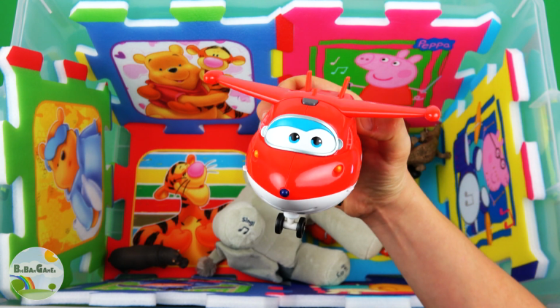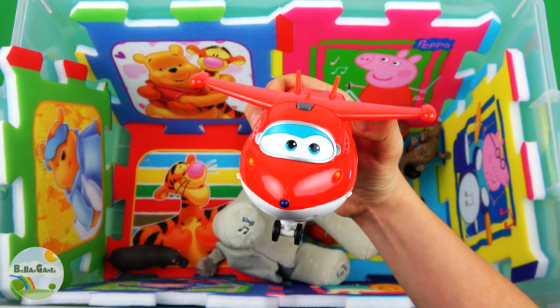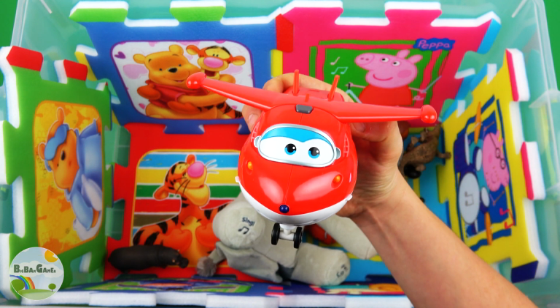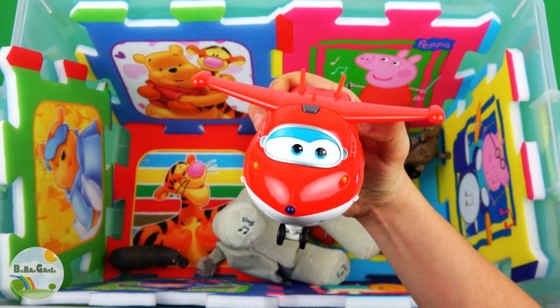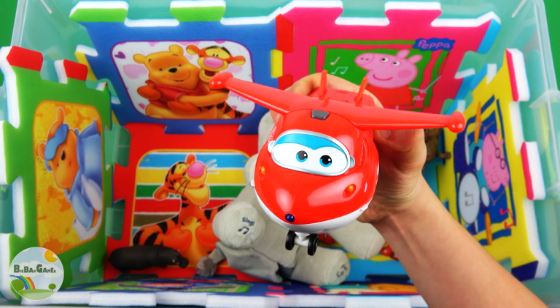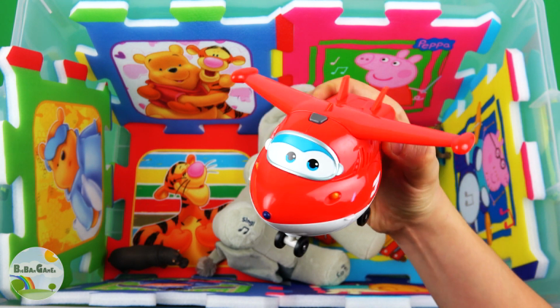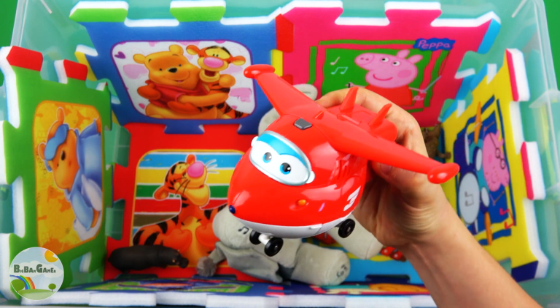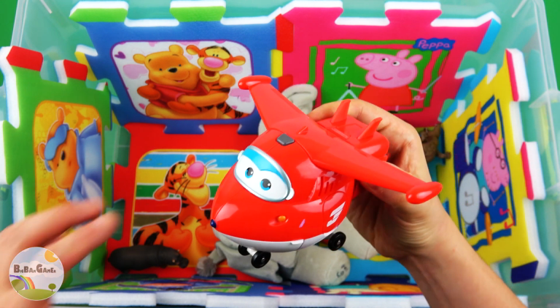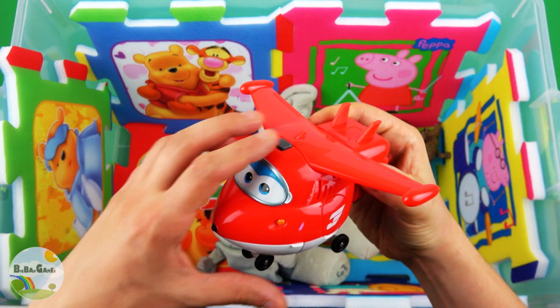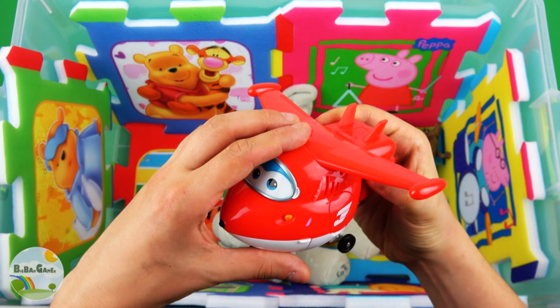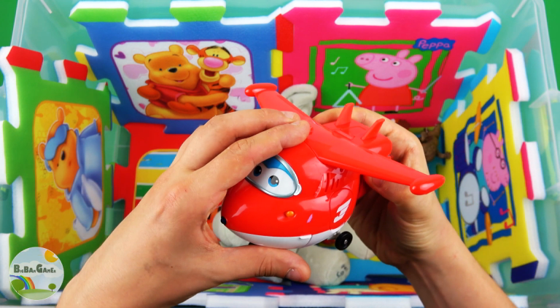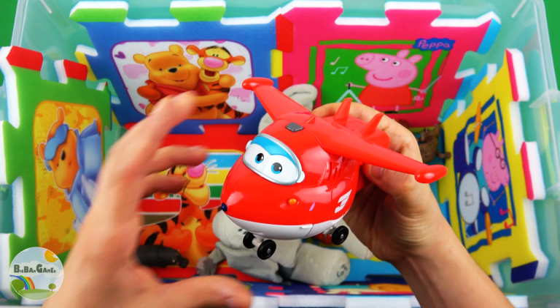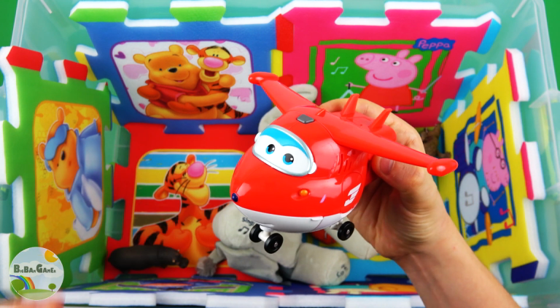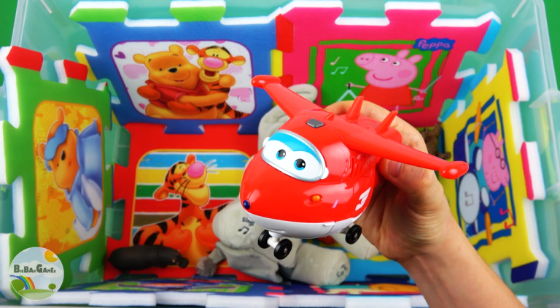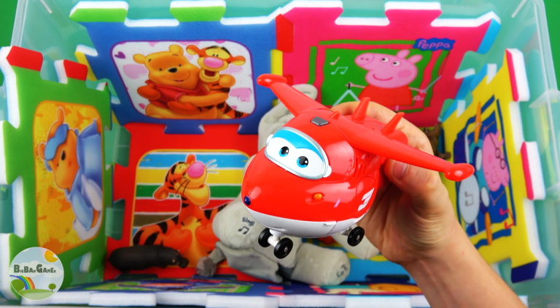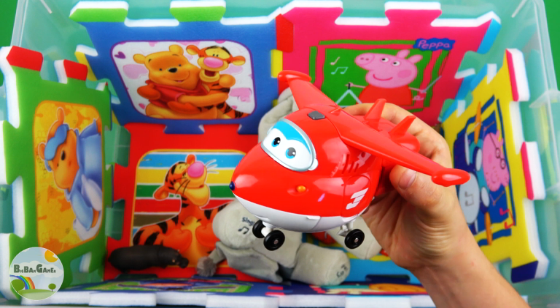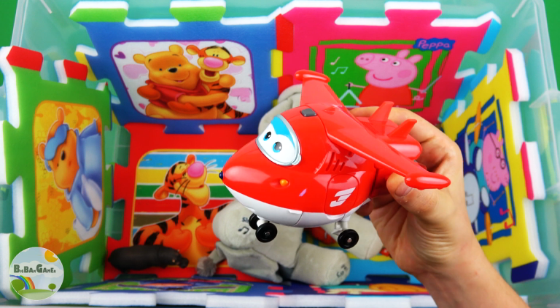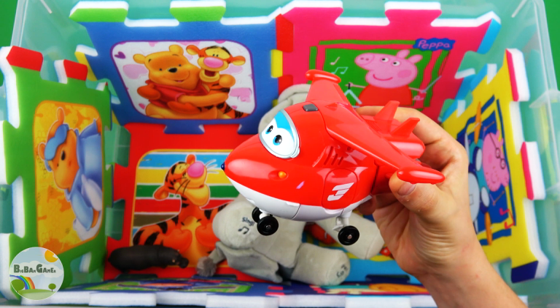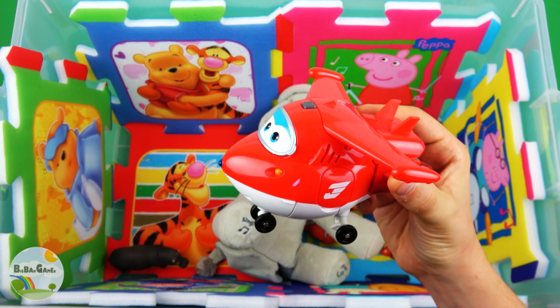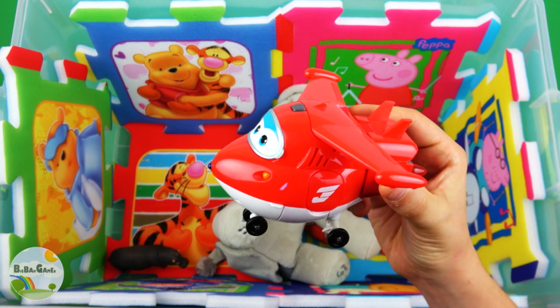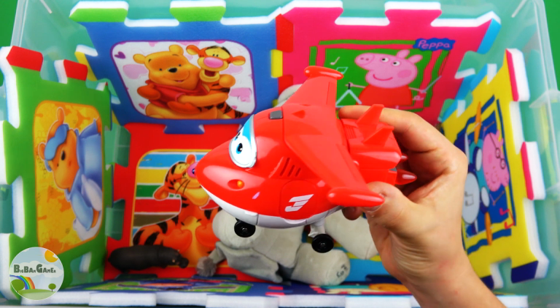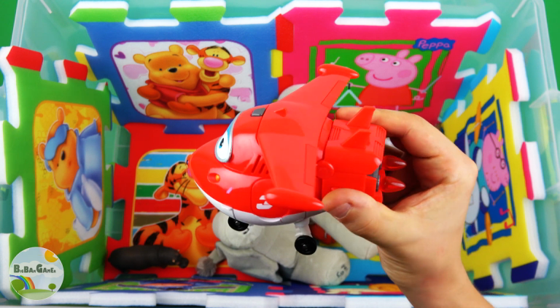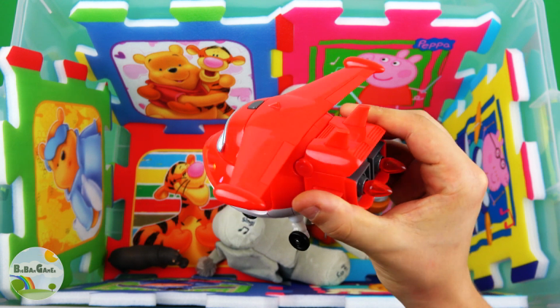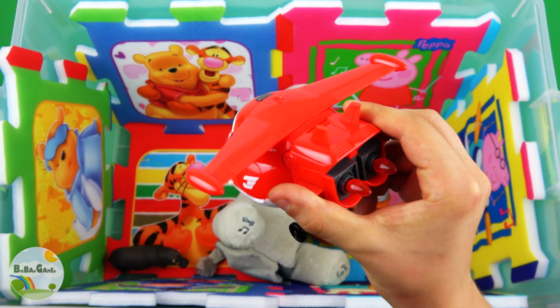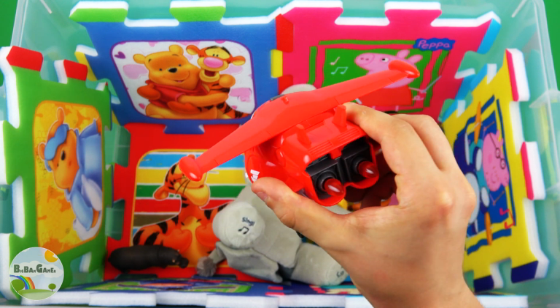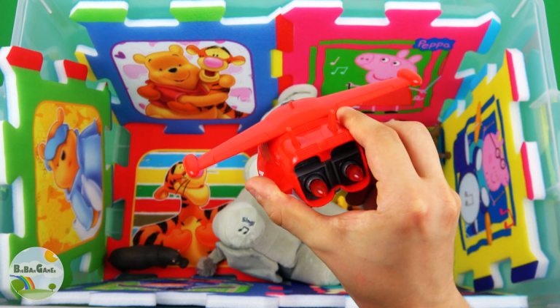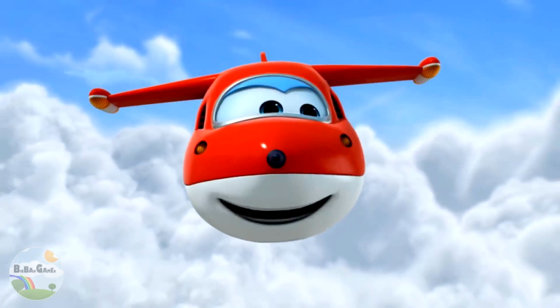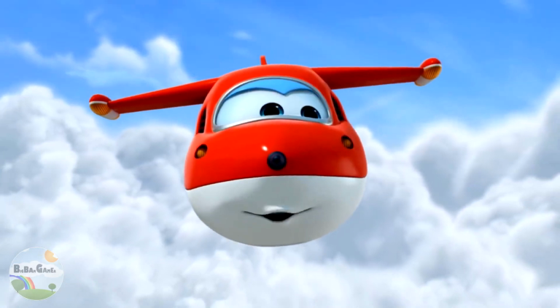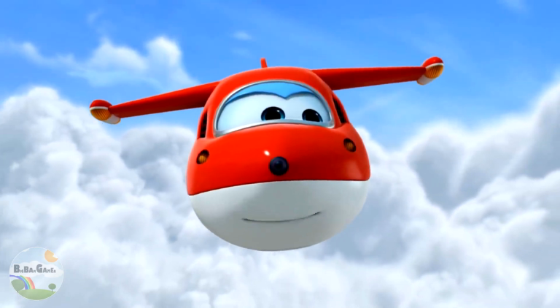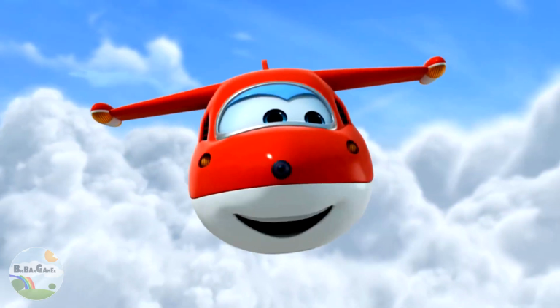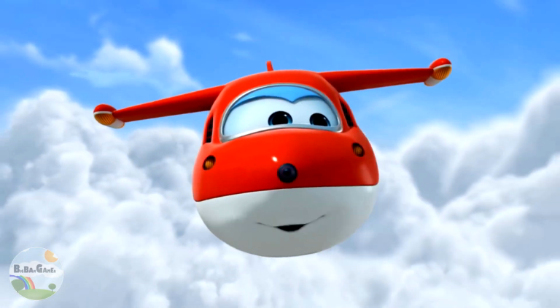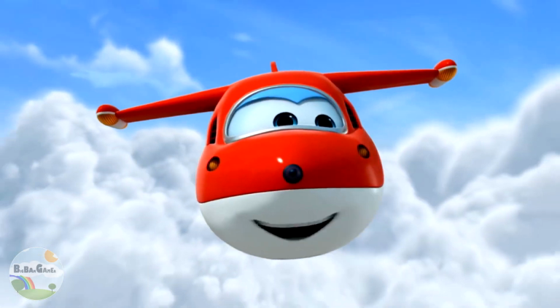Jet, red color, plane. It's time to call the Super Wings! Here's the restaurant.